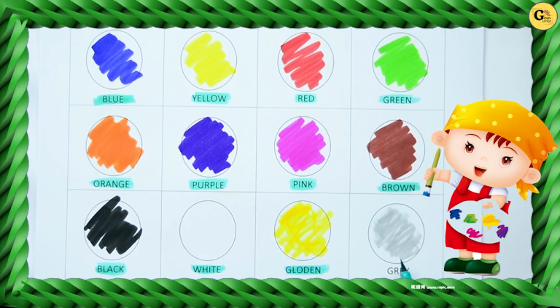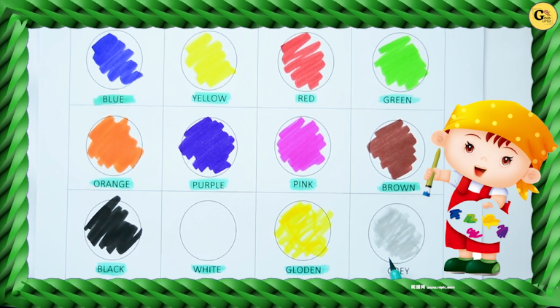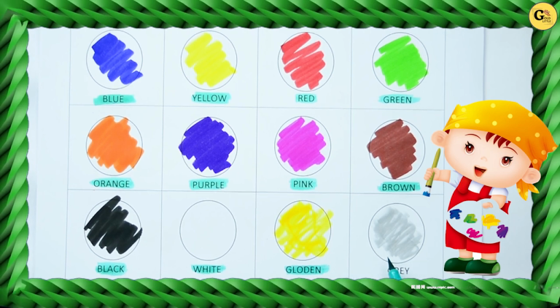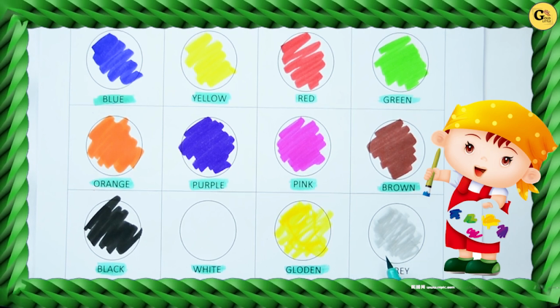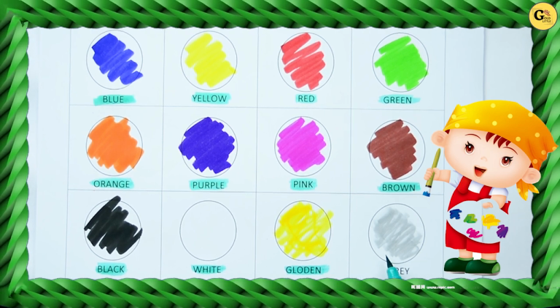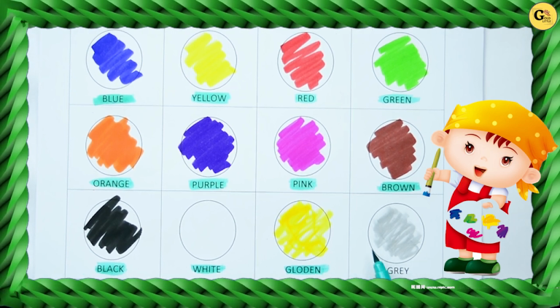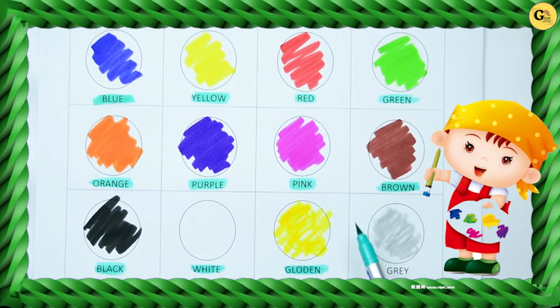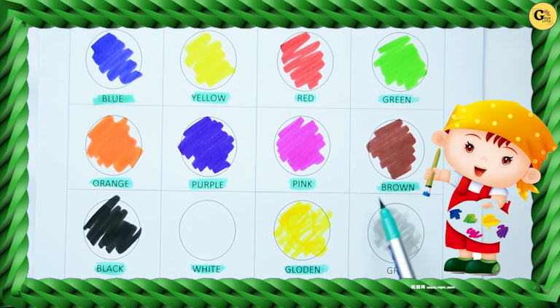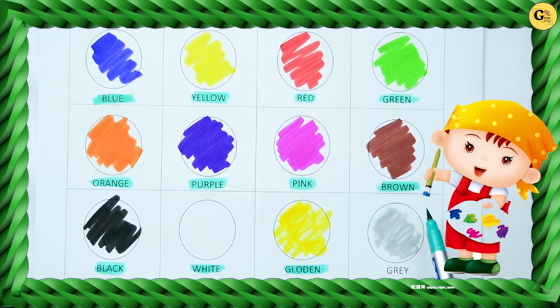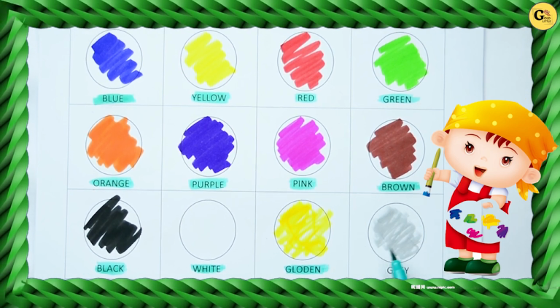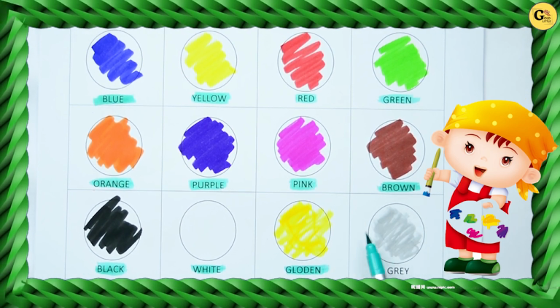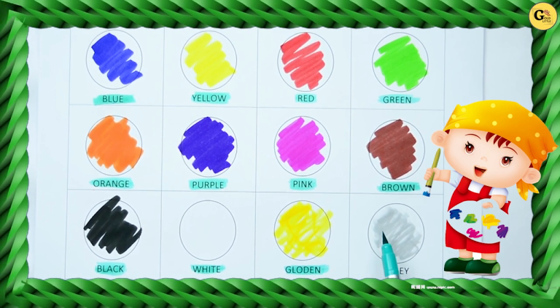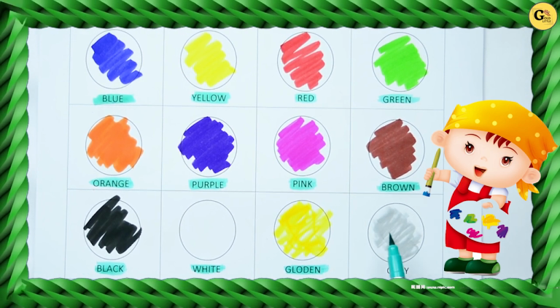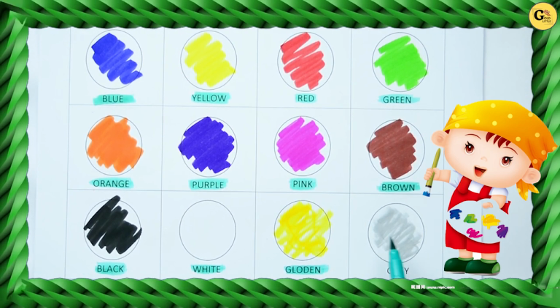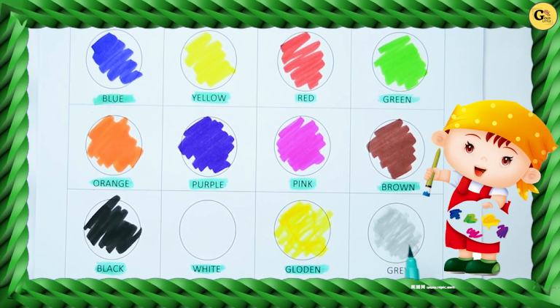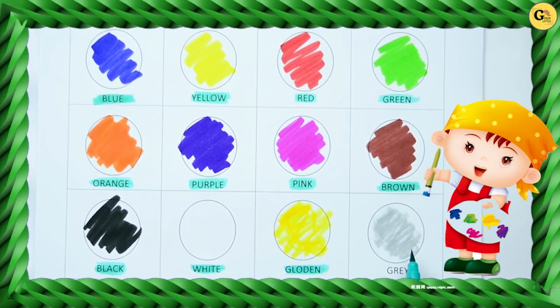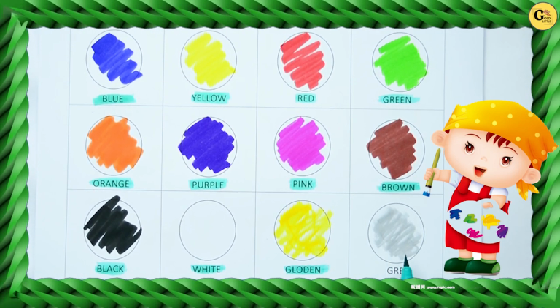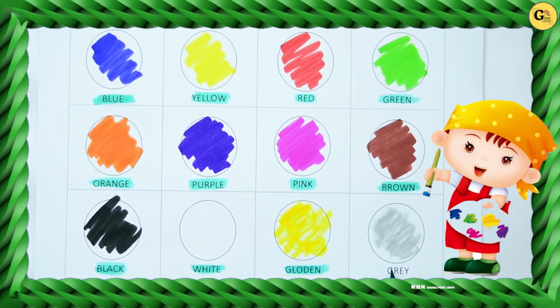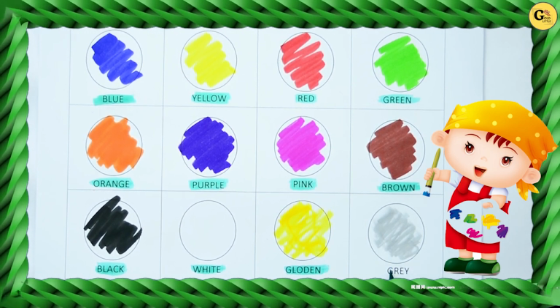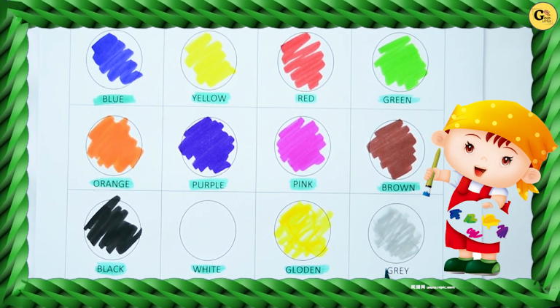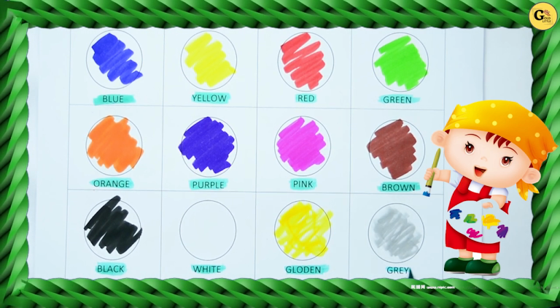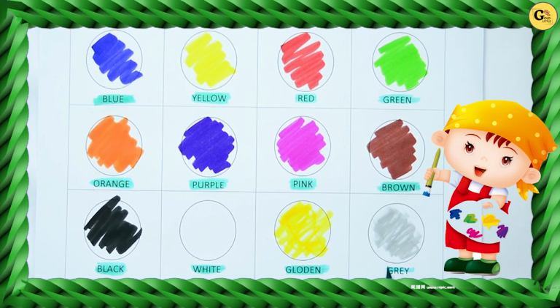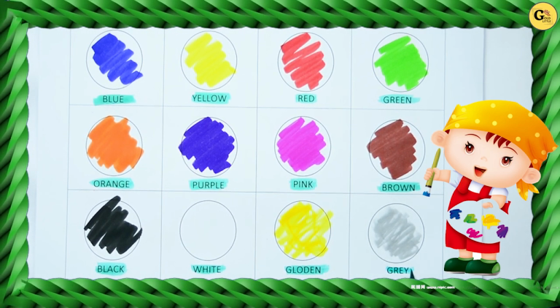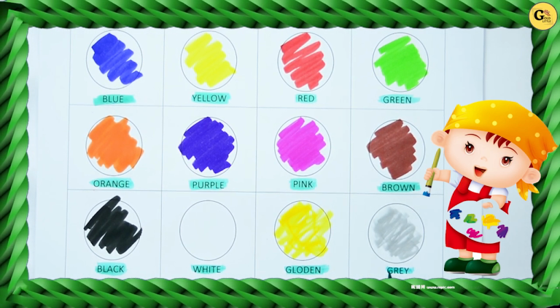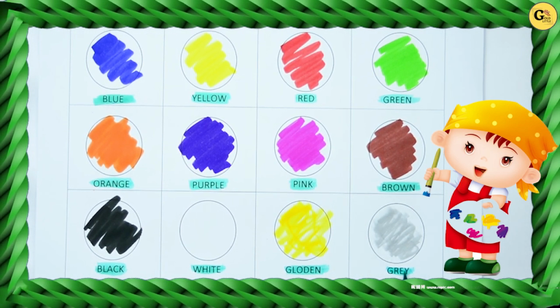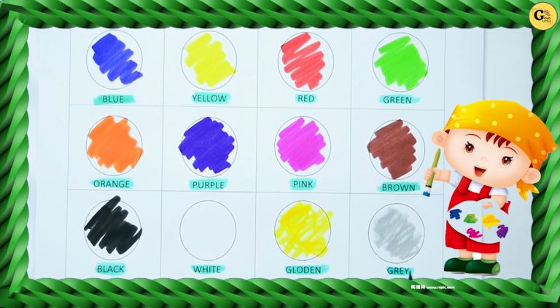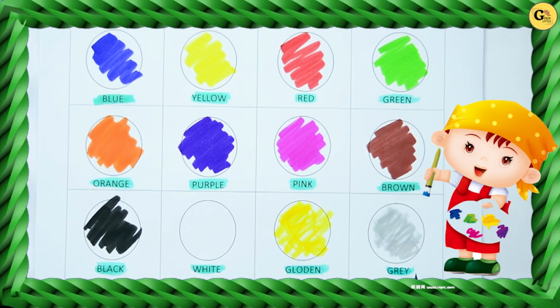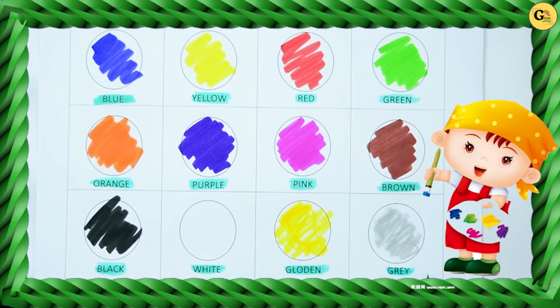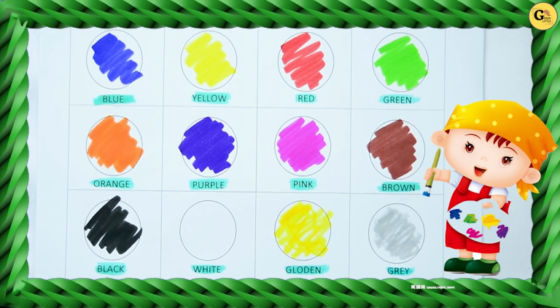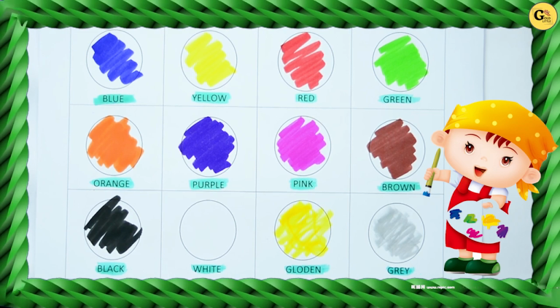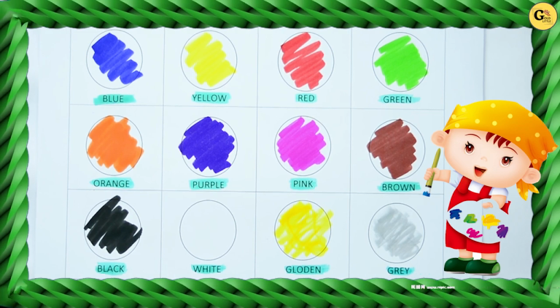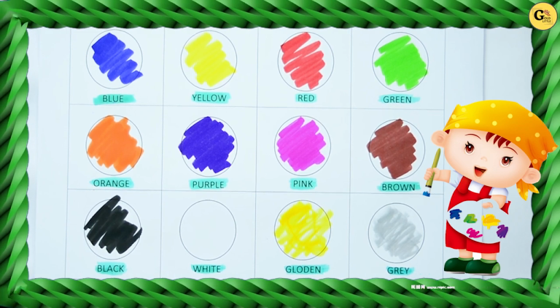Gray. Which color is this? Yes, it's gray. G-R-A-Y, gray color.